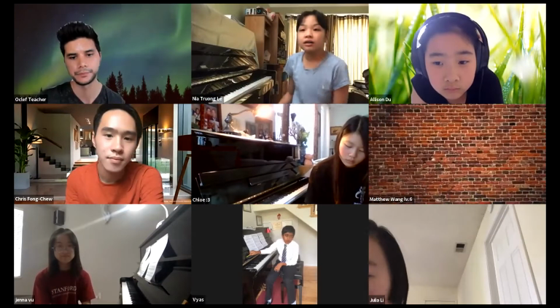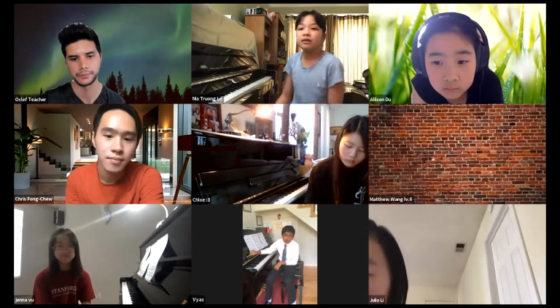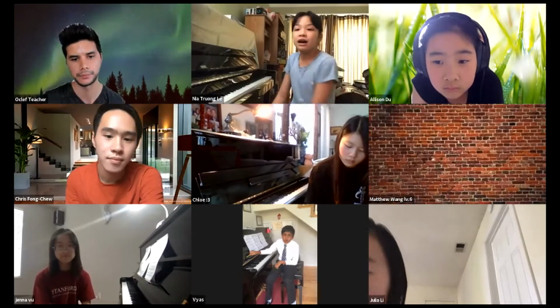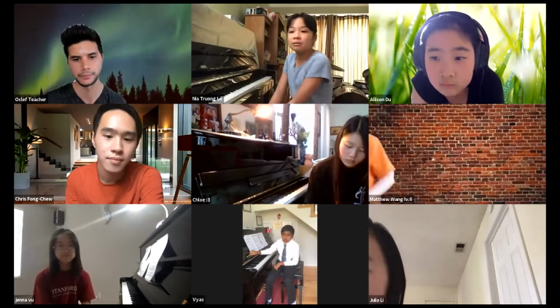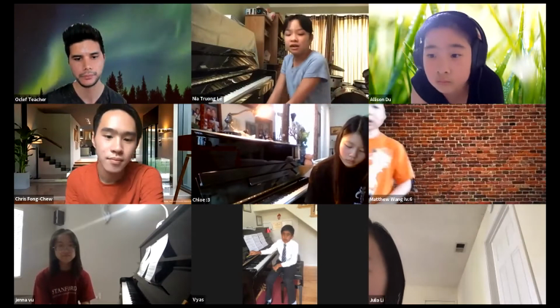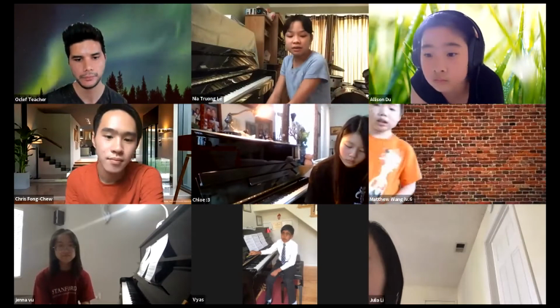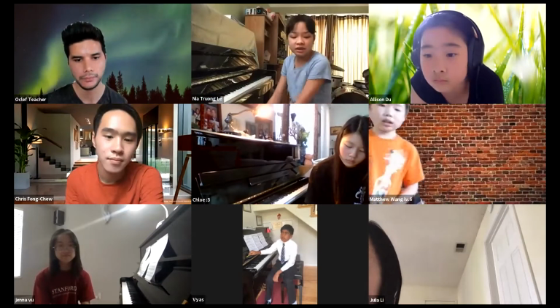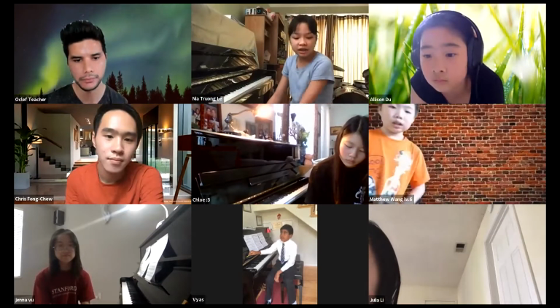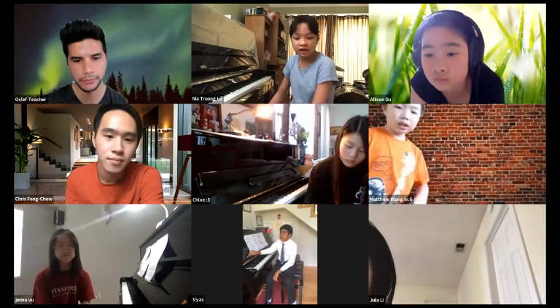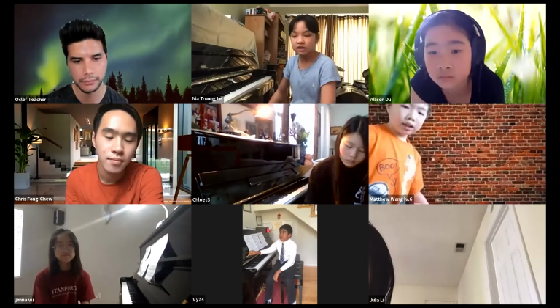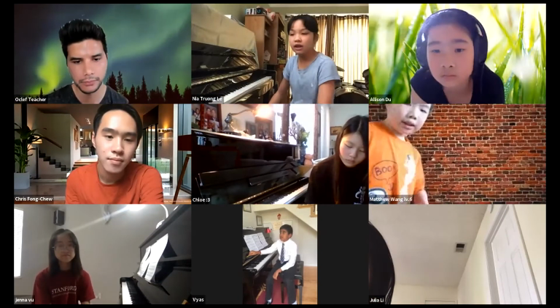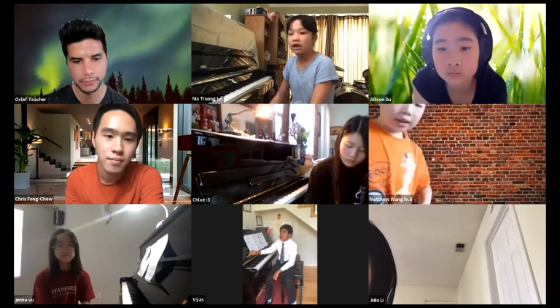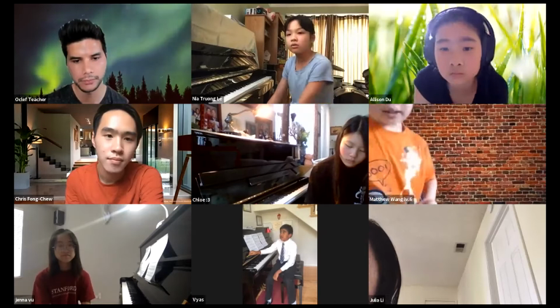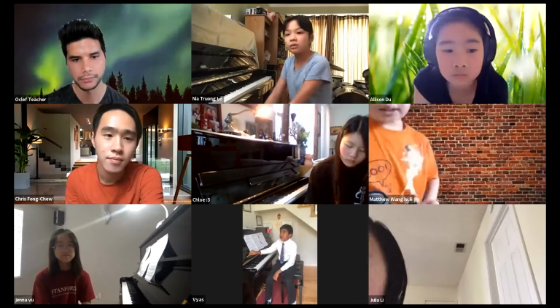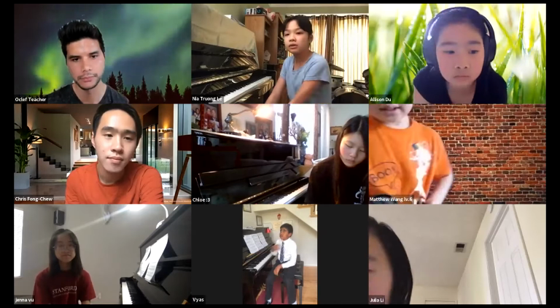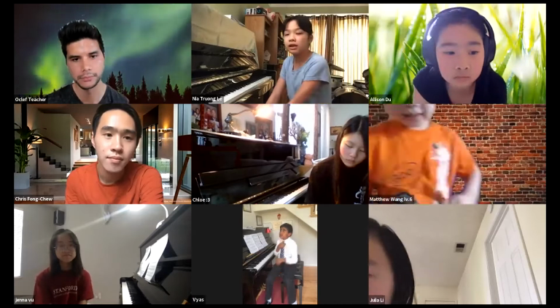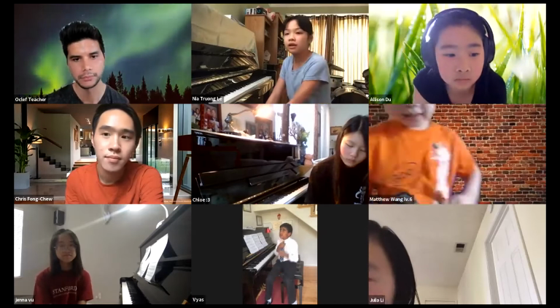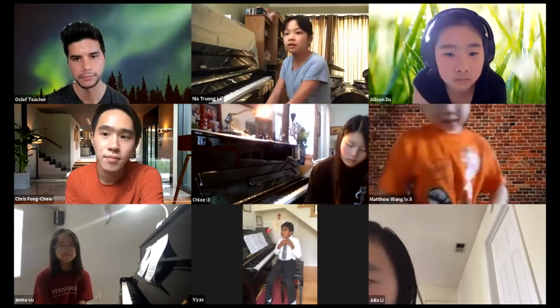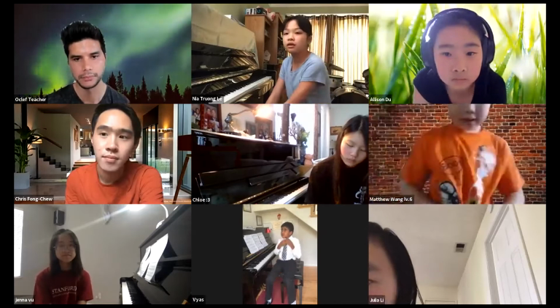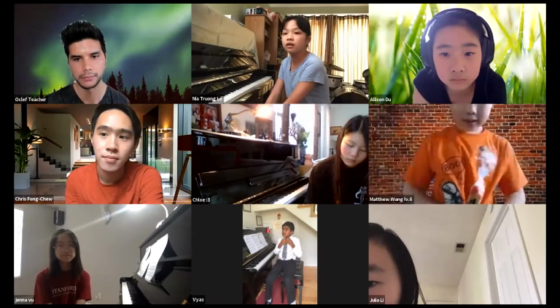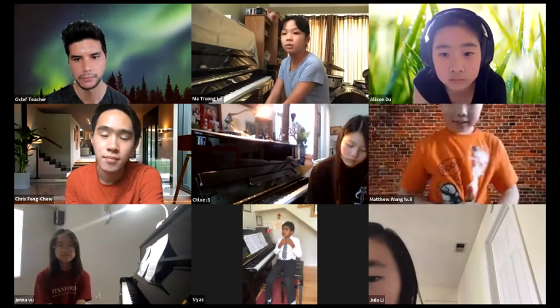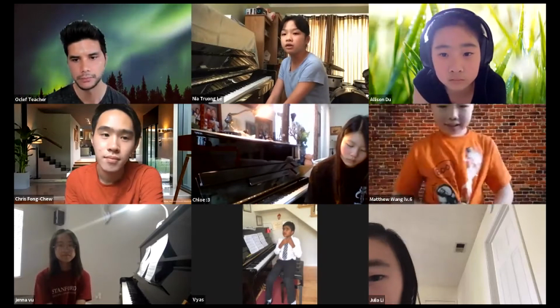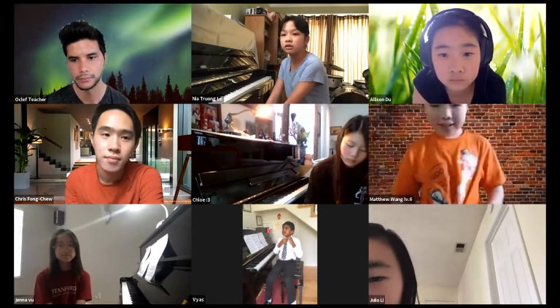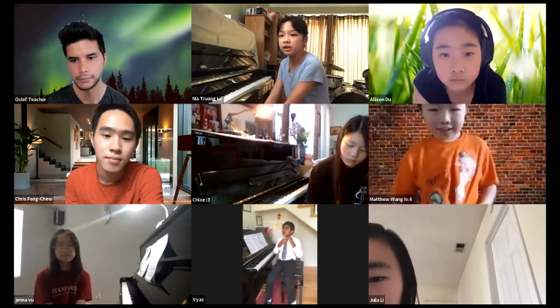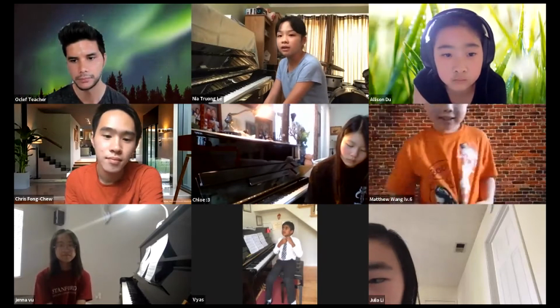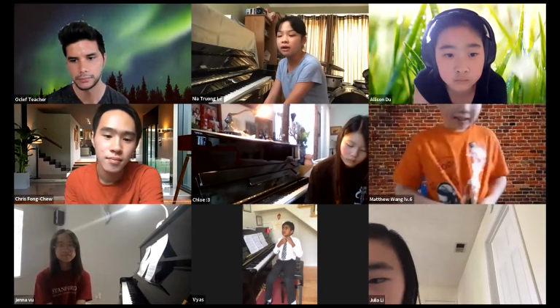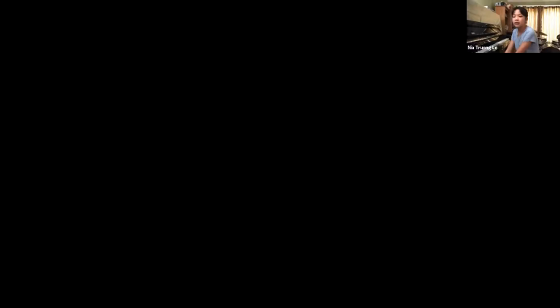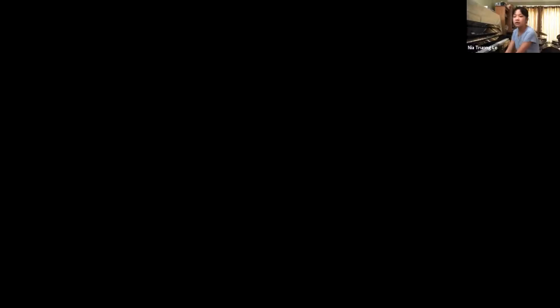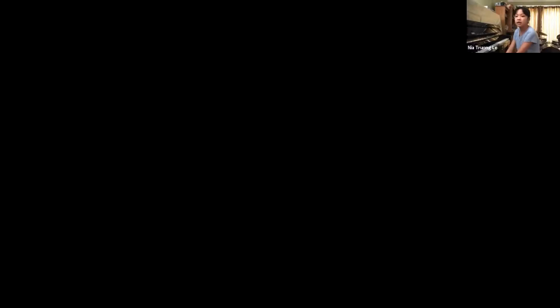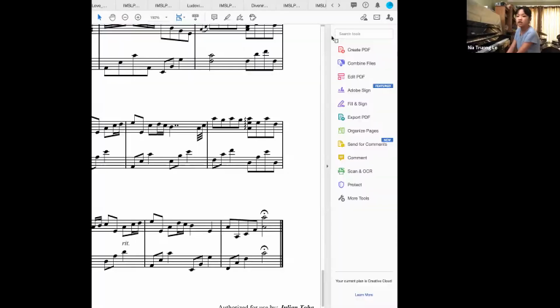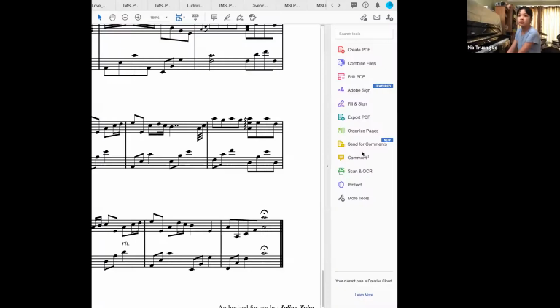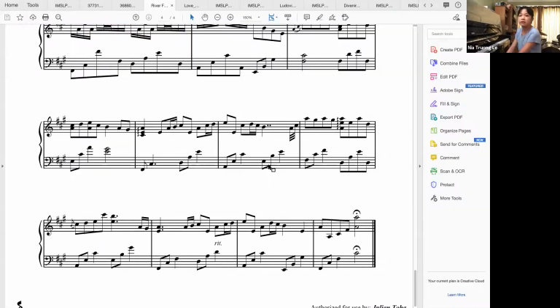Hi, my name is Nia, and today I will be playing a waltz in A minor by Chopin.